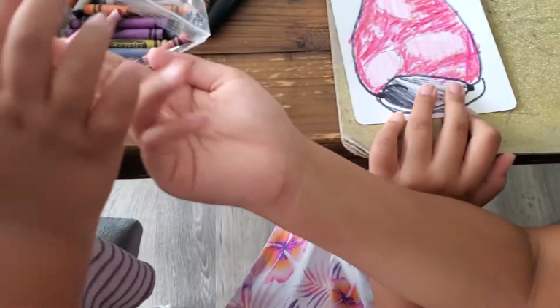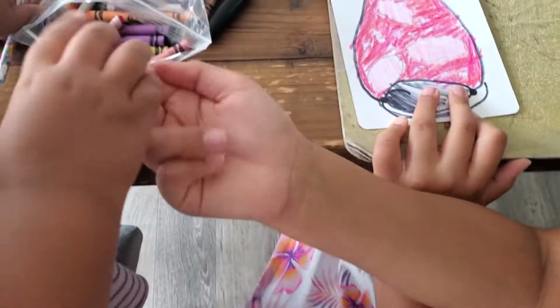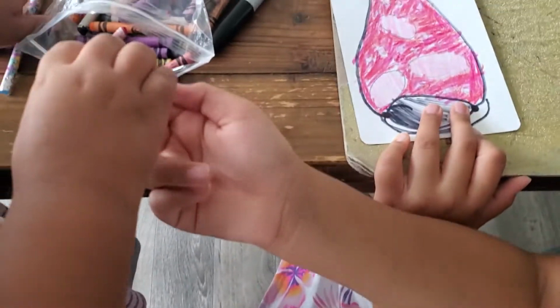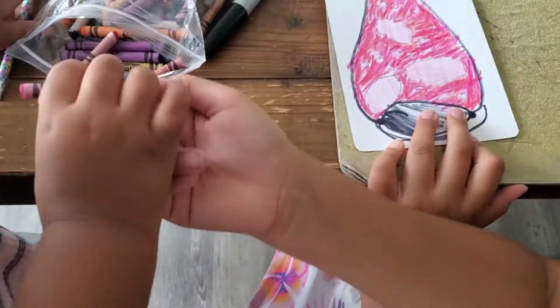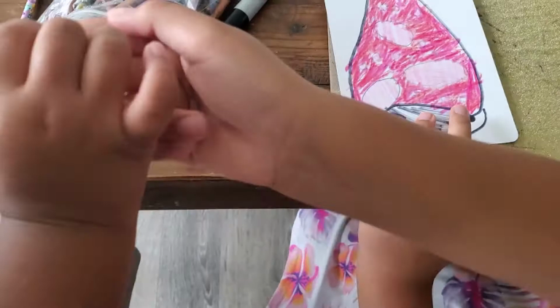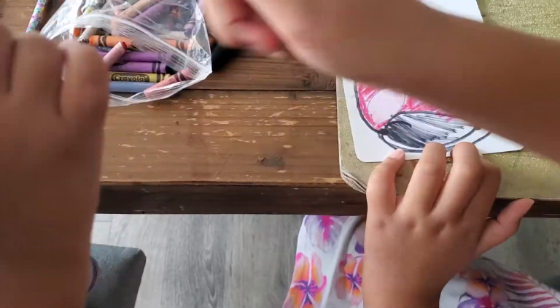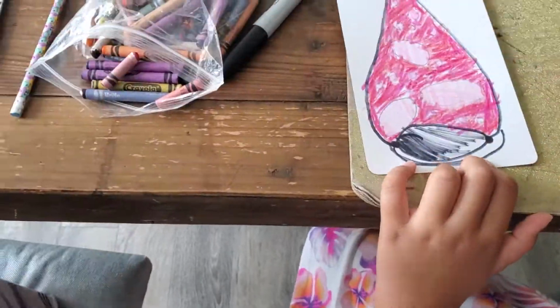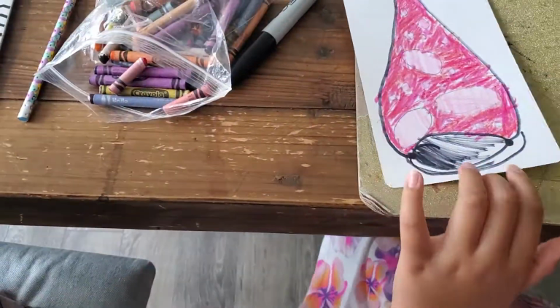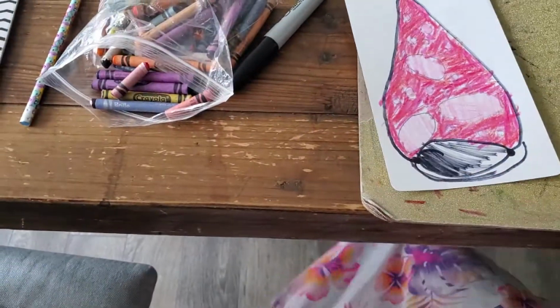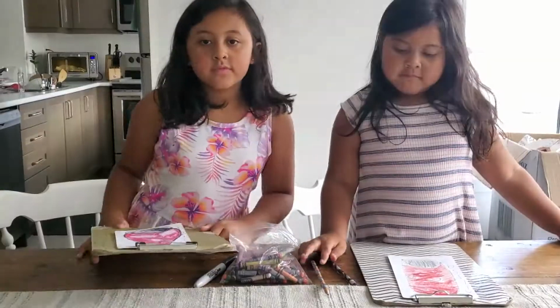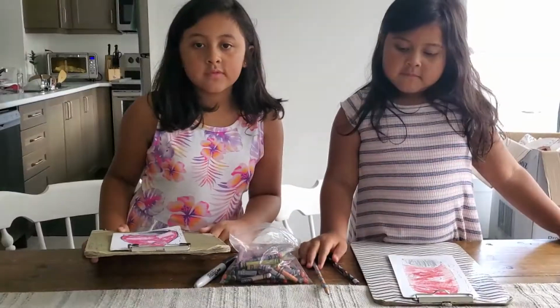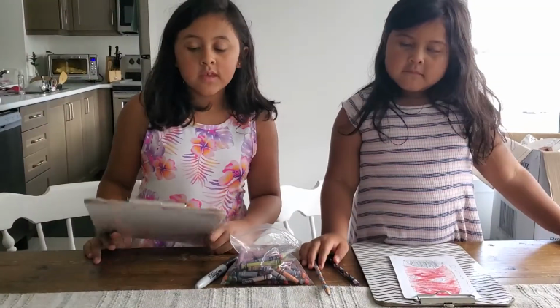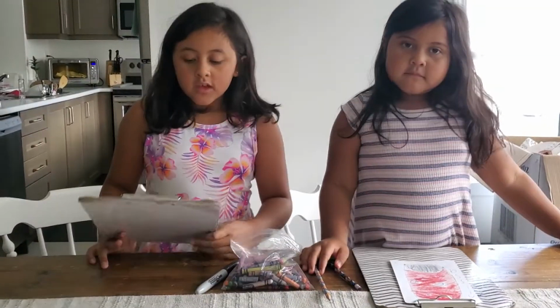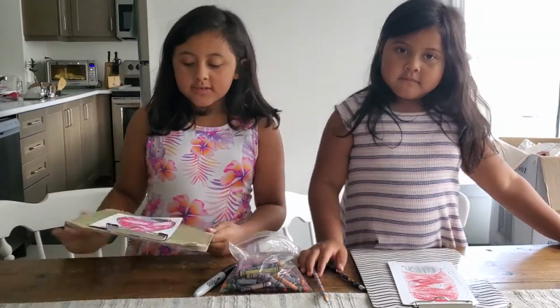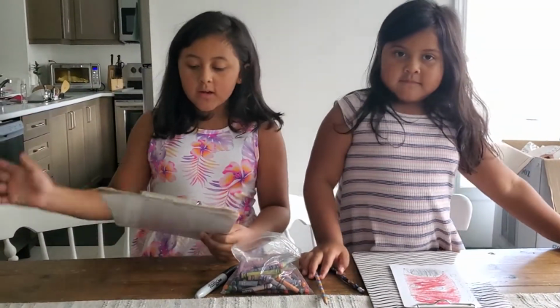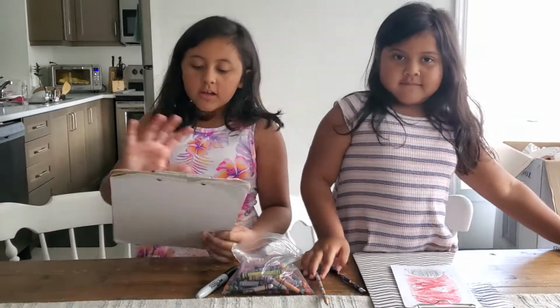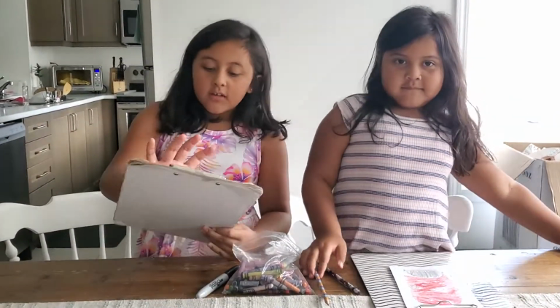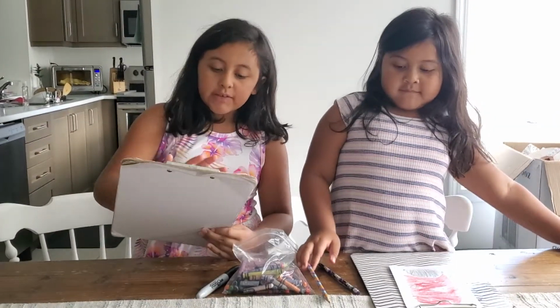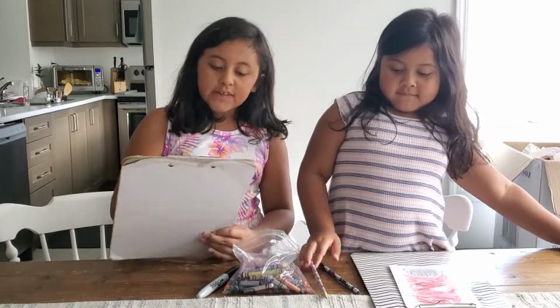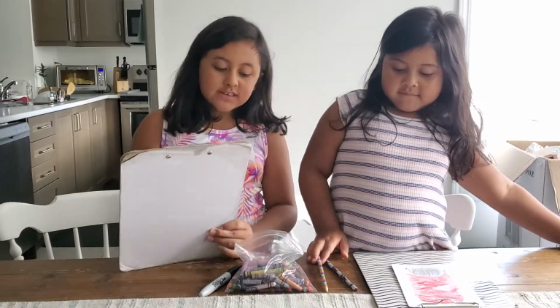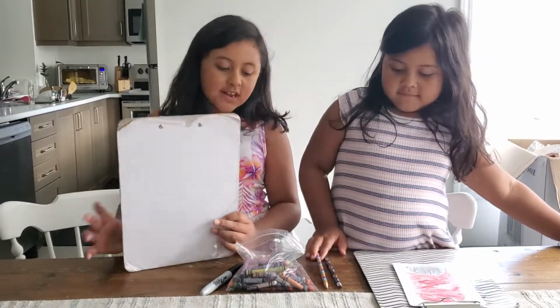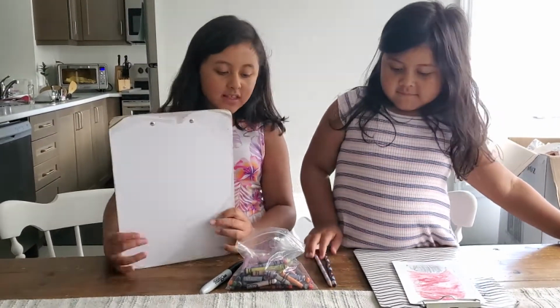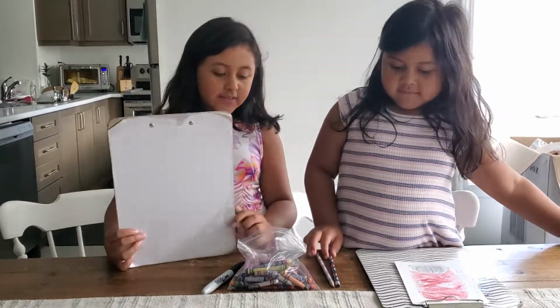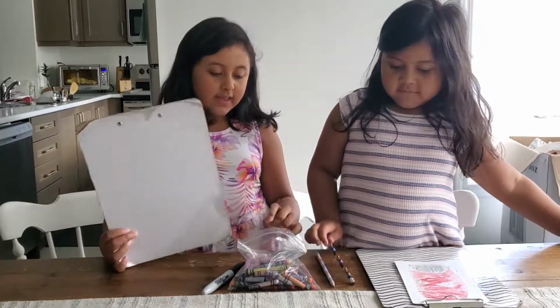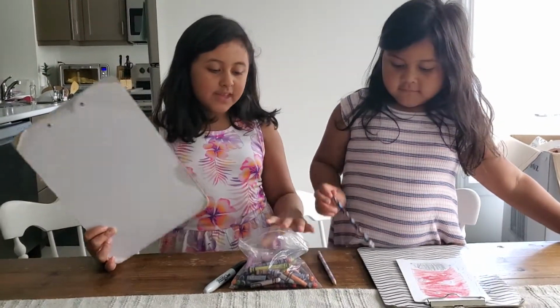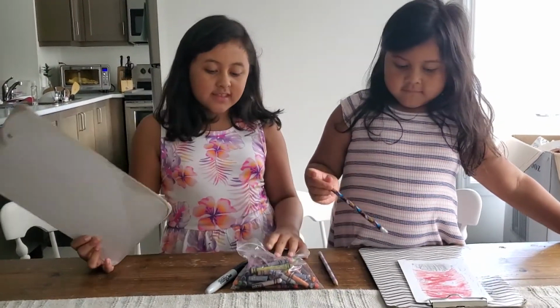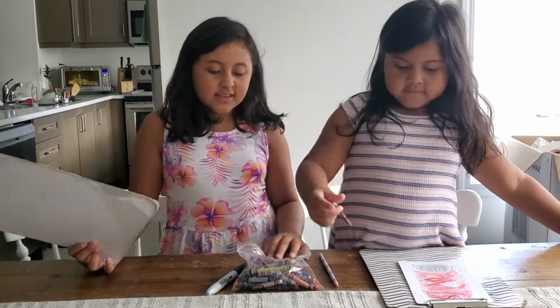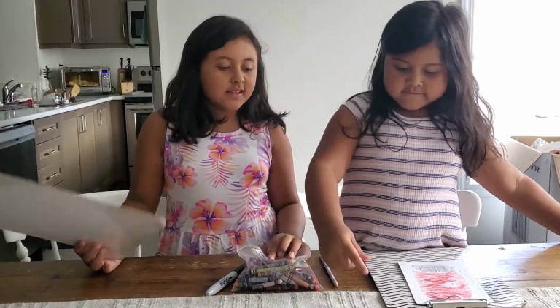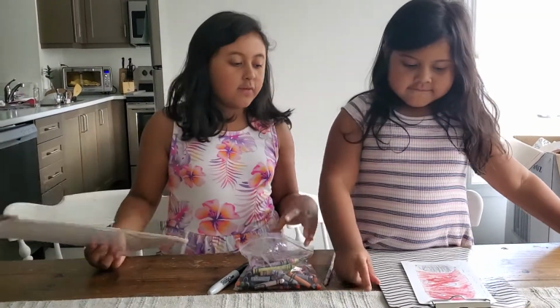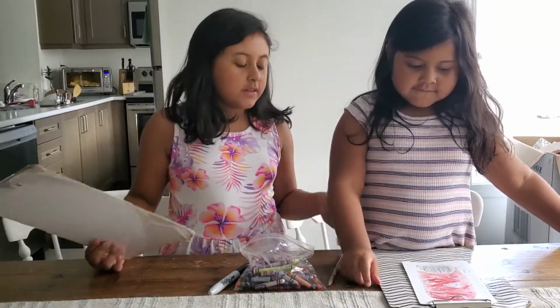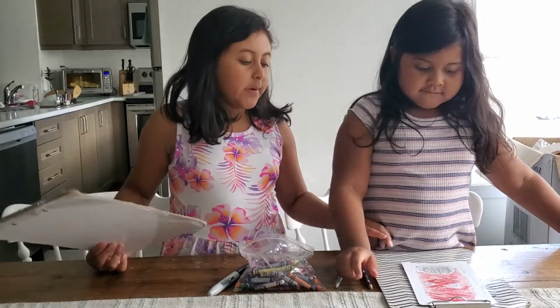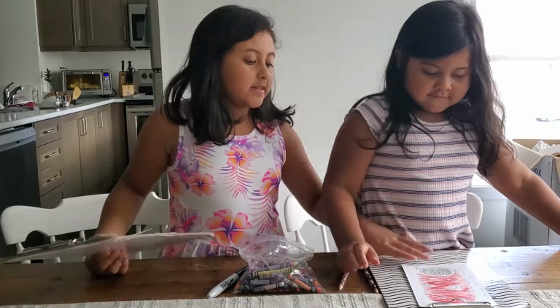So Alyssa, take your time. We finished our lava lamp and this is the finished project.